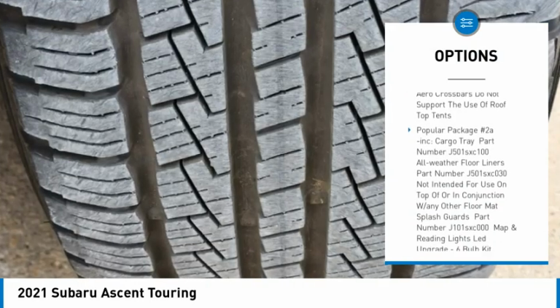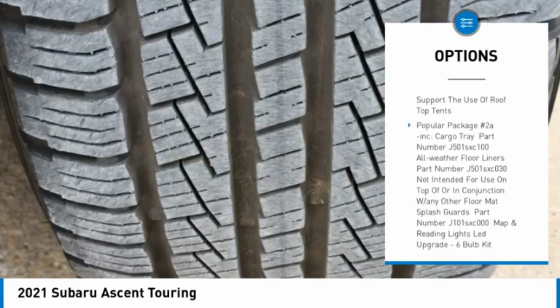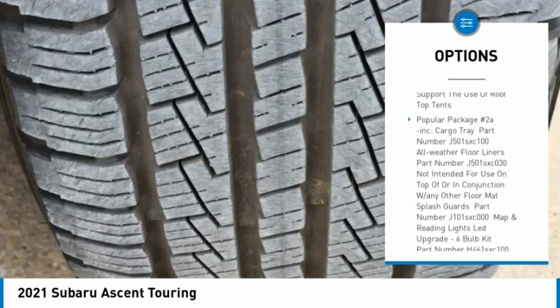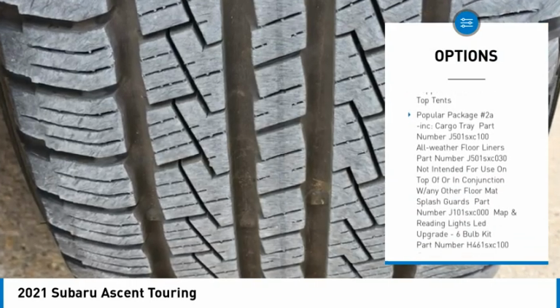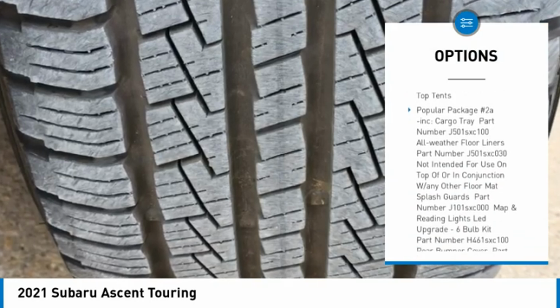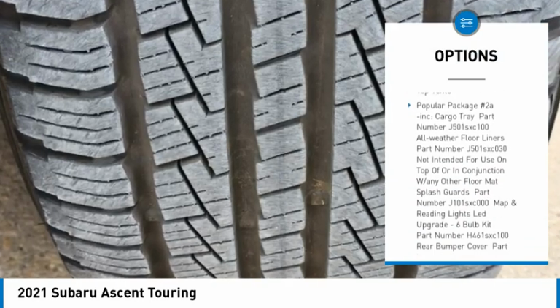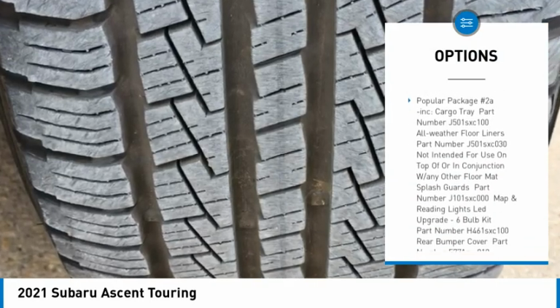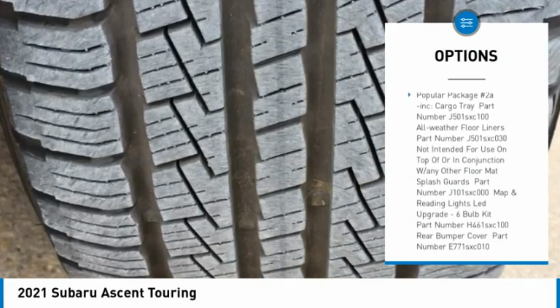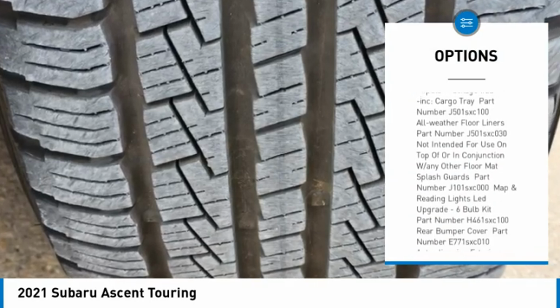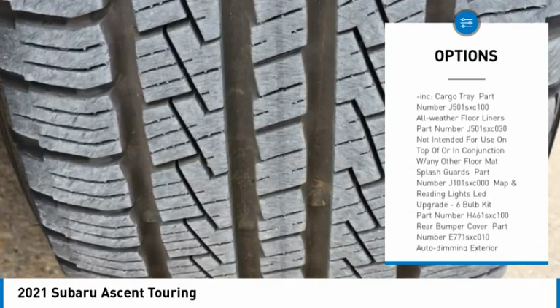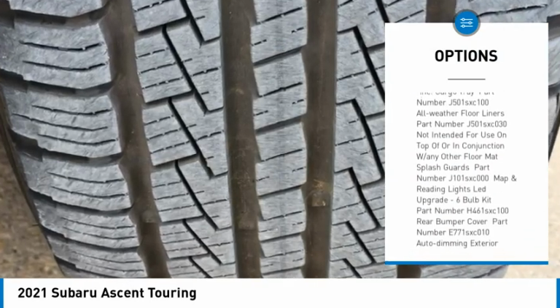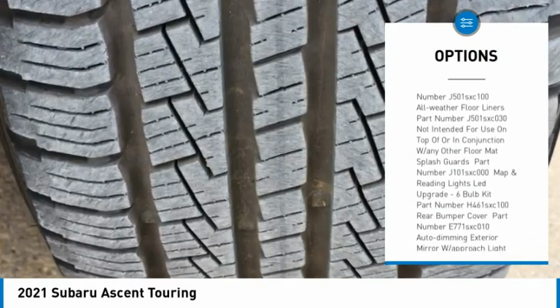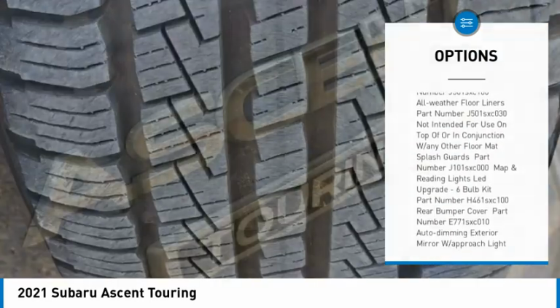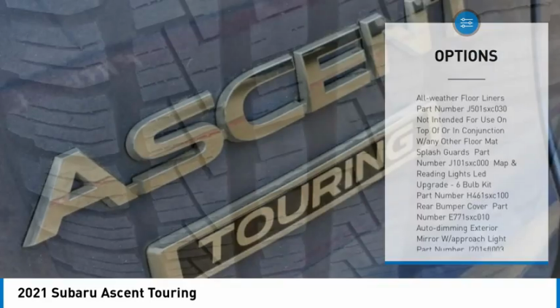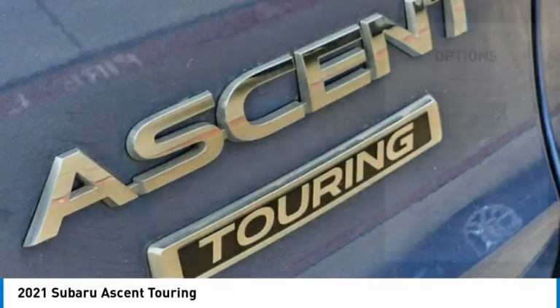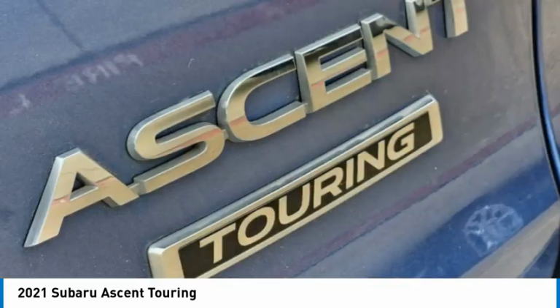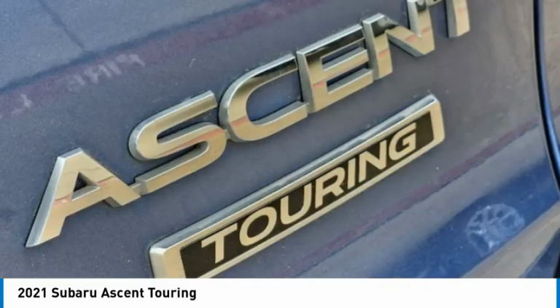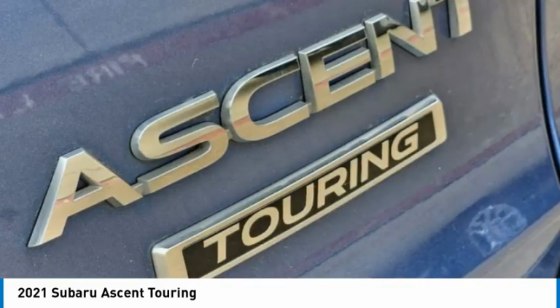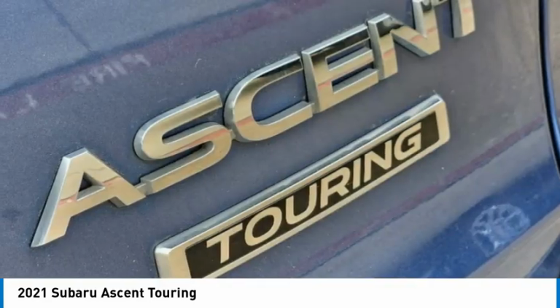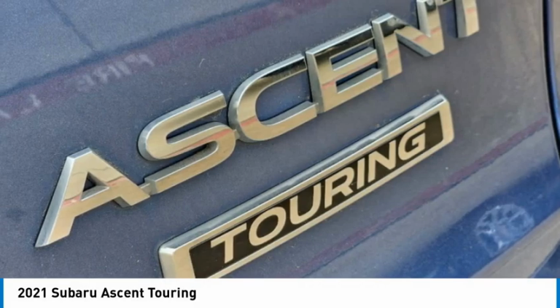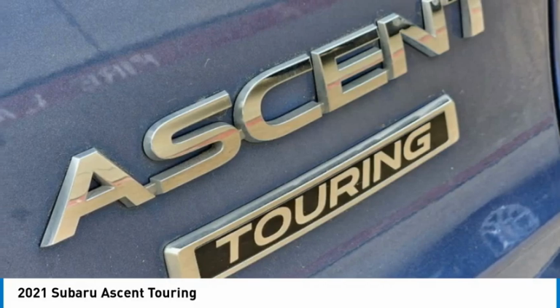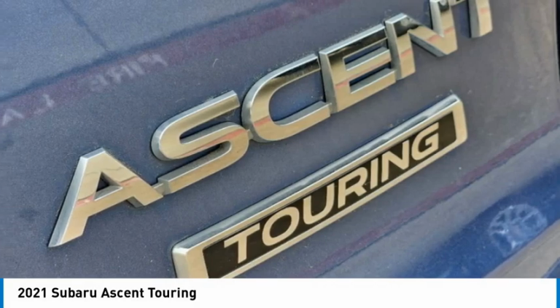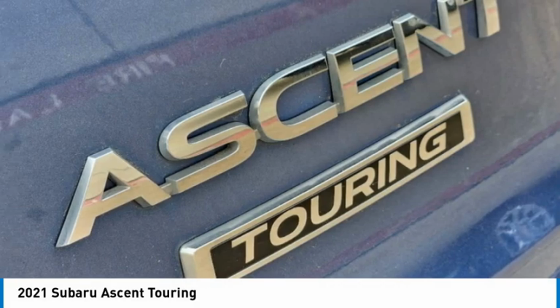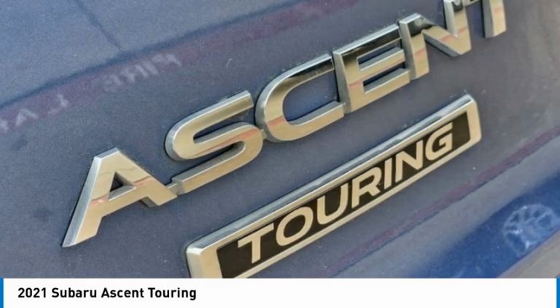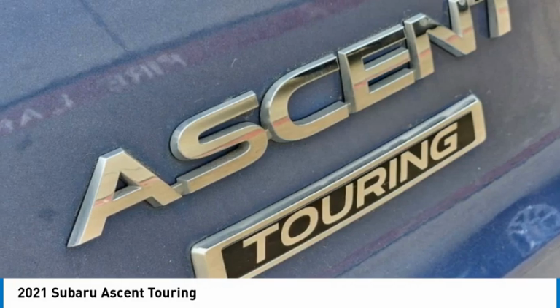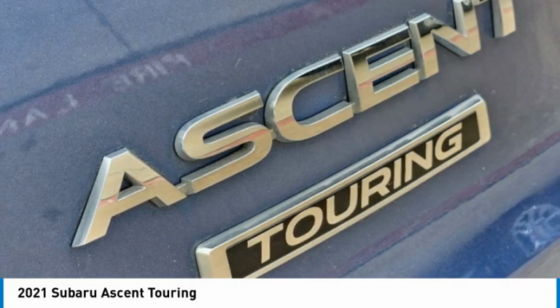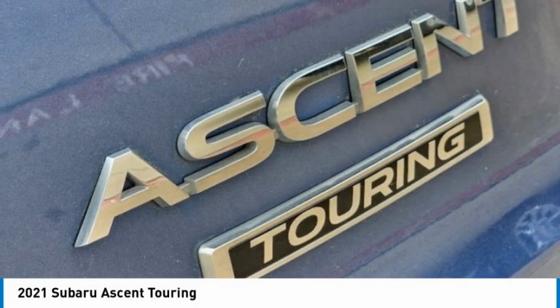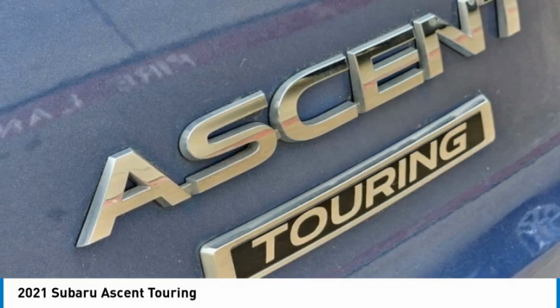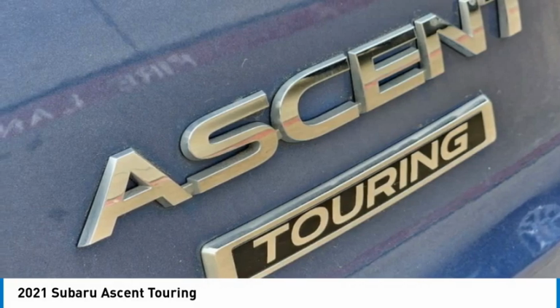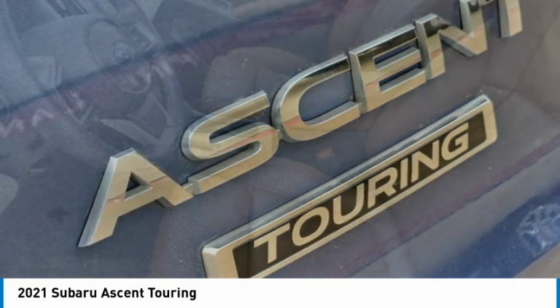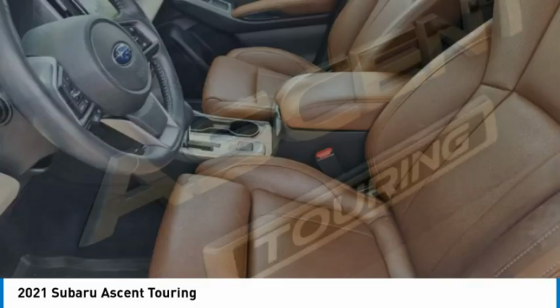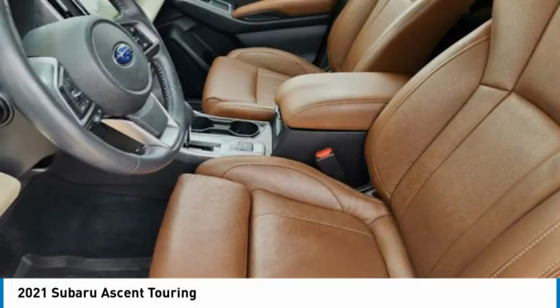All wheel drive, heated mirrors, aluminum wheels, rear spoiler, remote engine start.